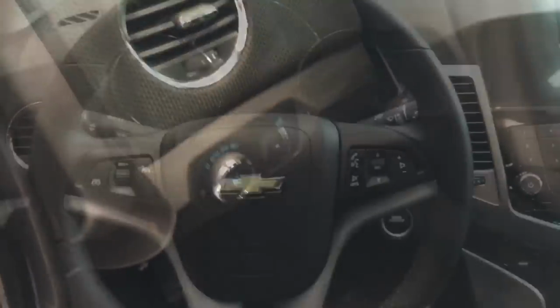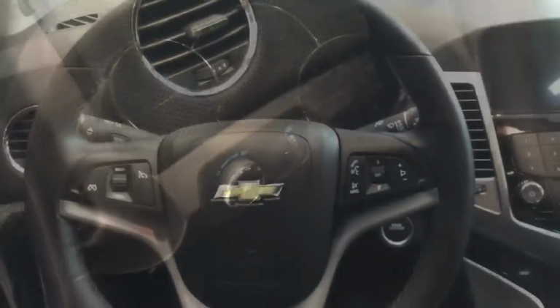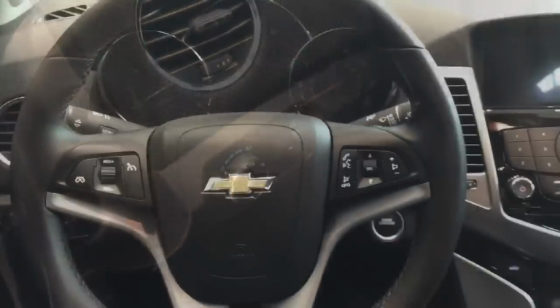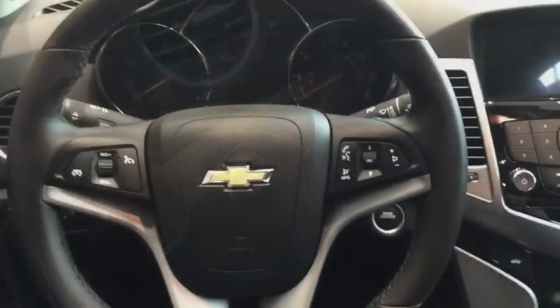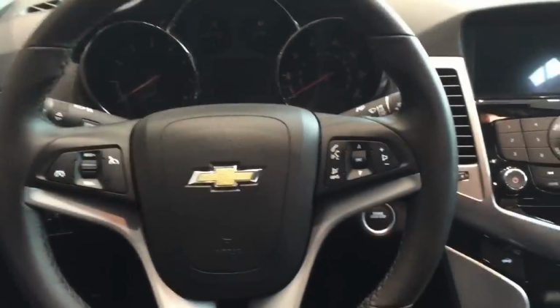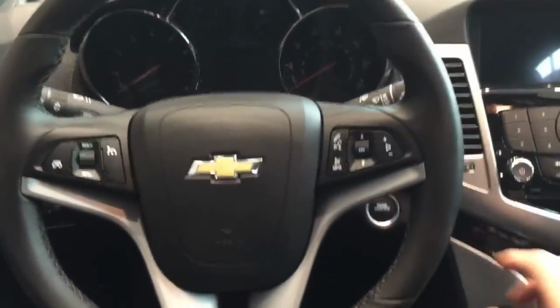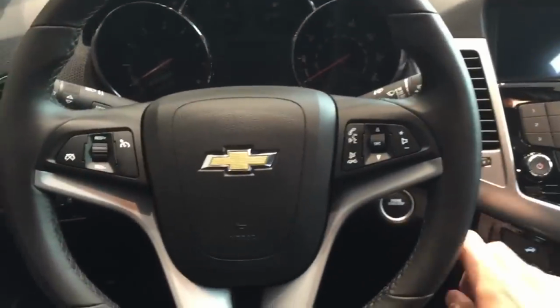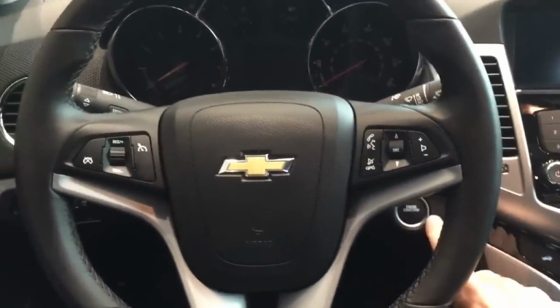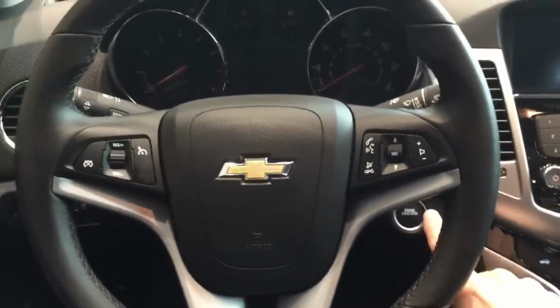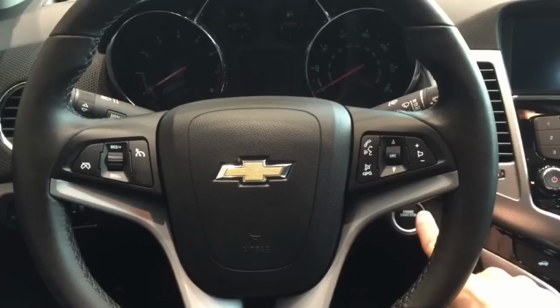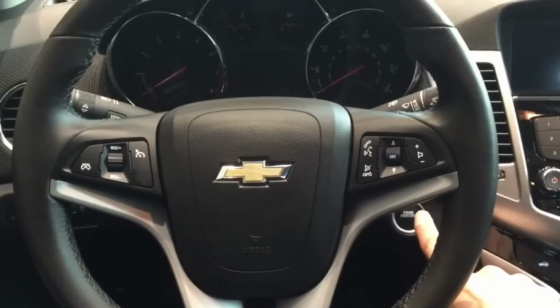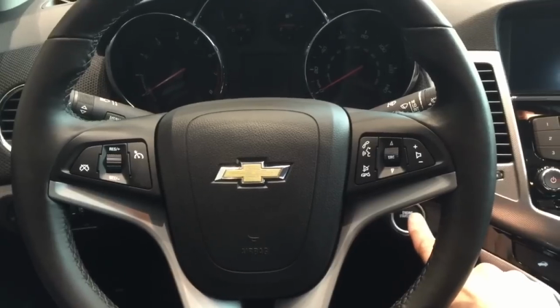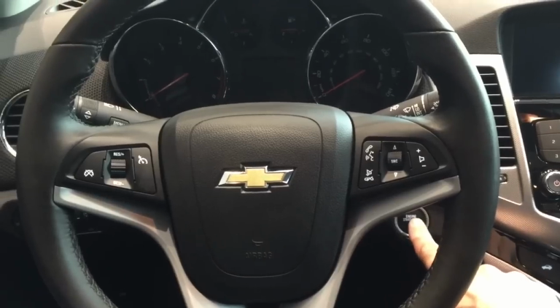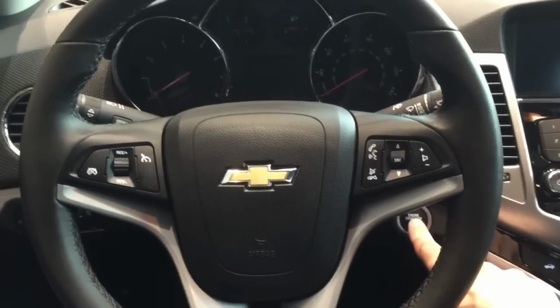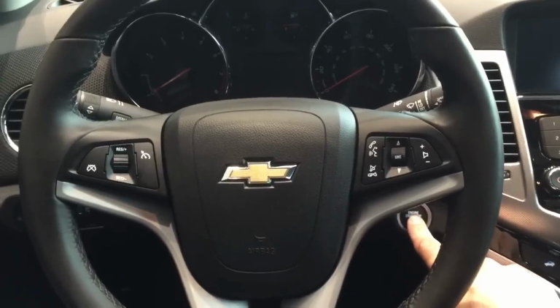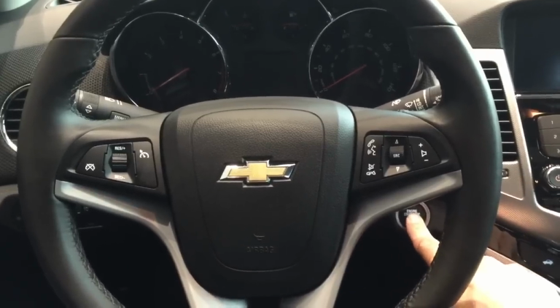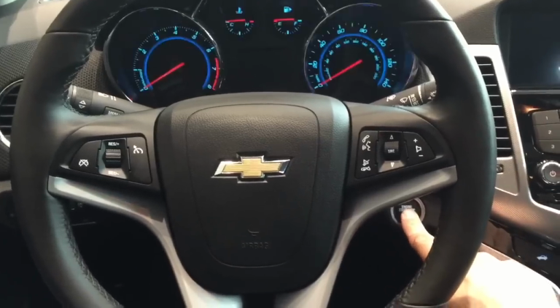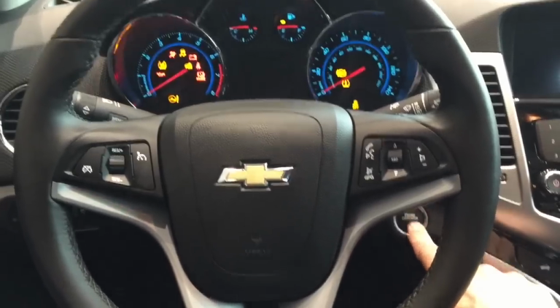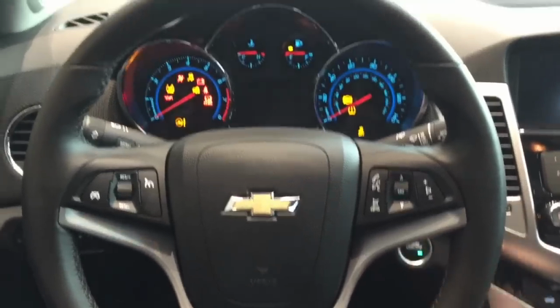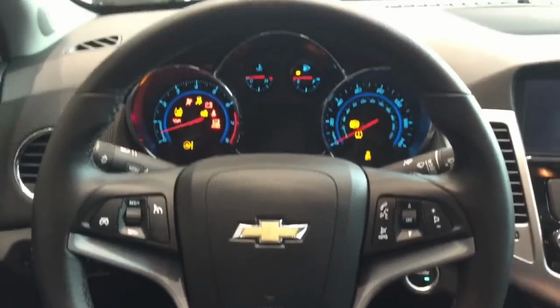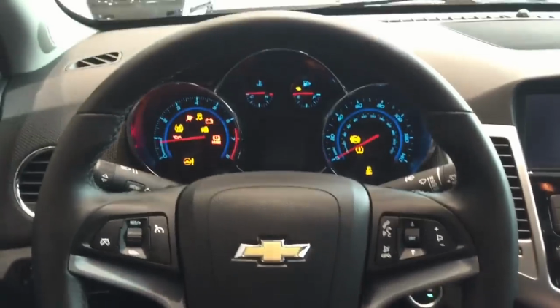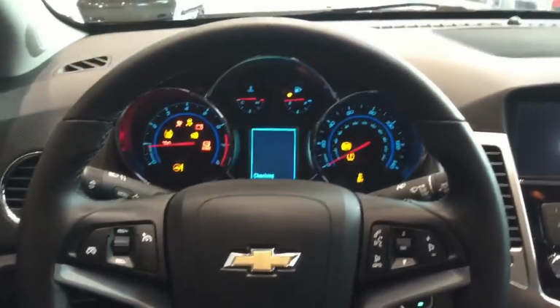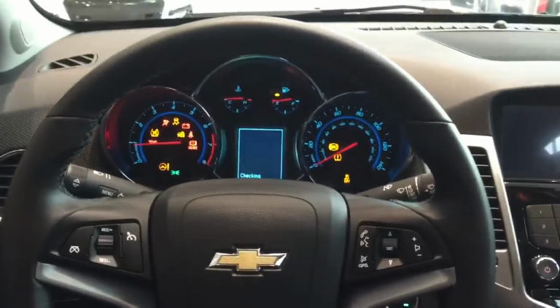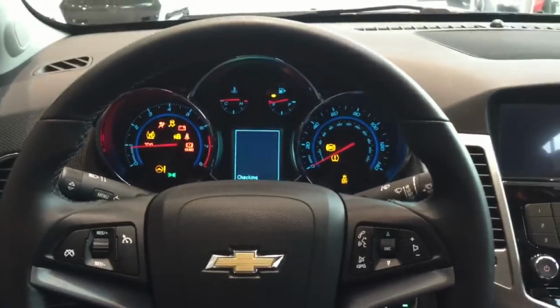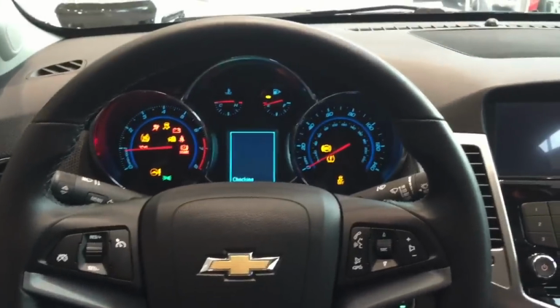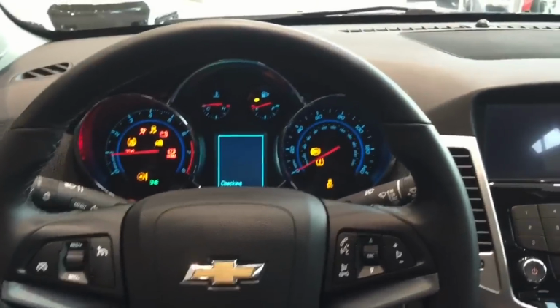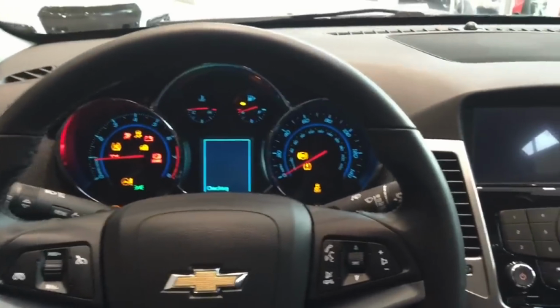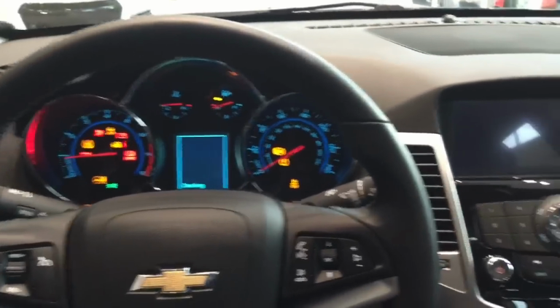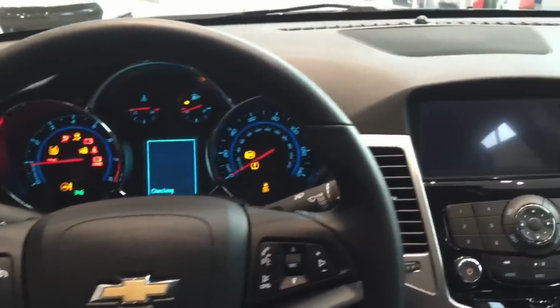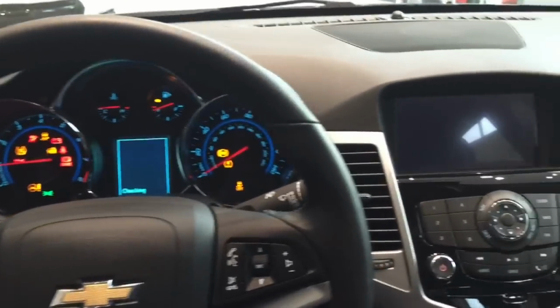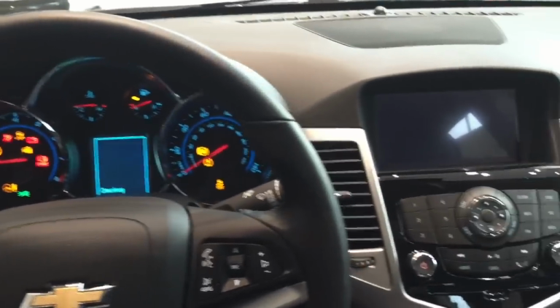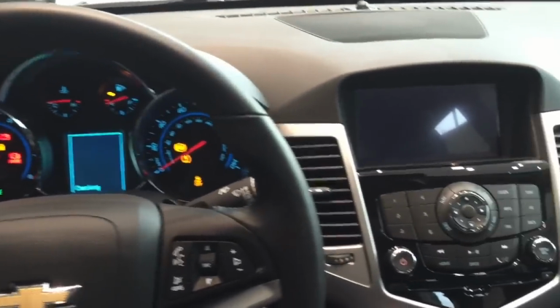Once inside the car, as long as you have the key, all you have to do is push the start button and everything comes alive.